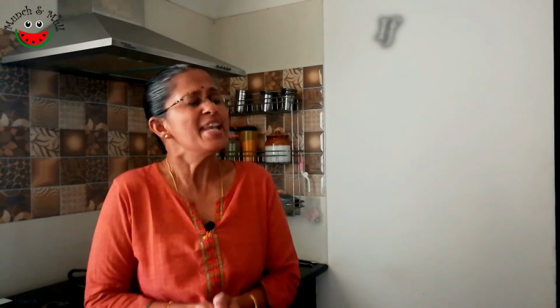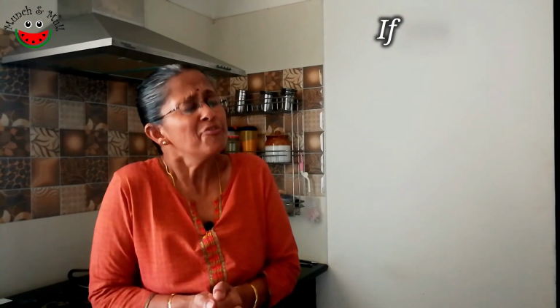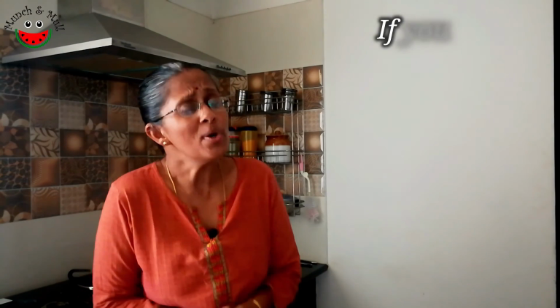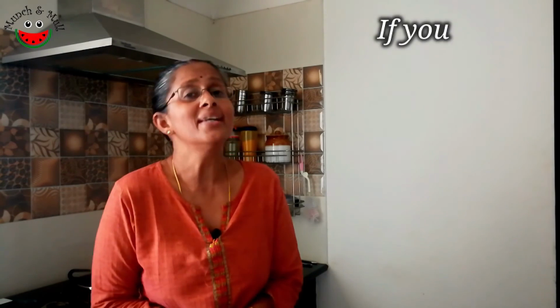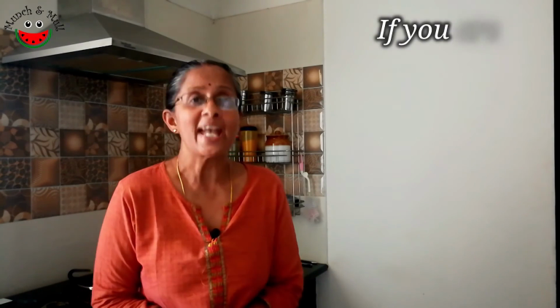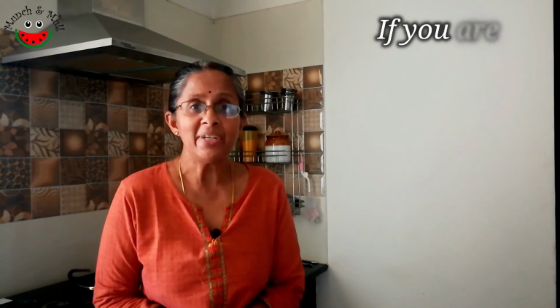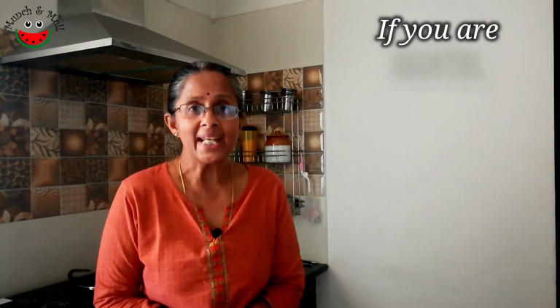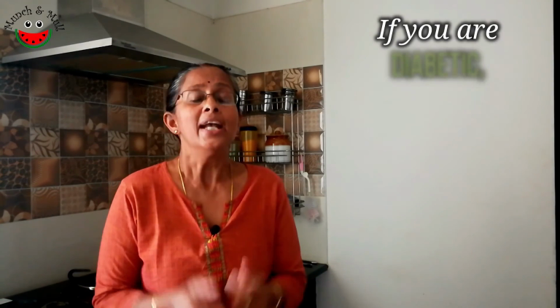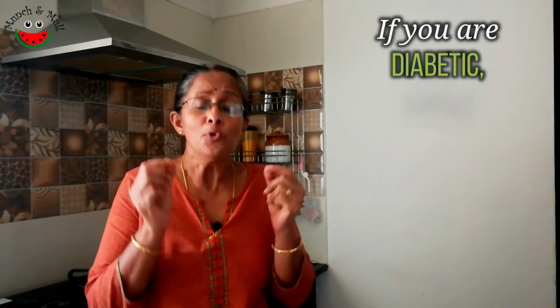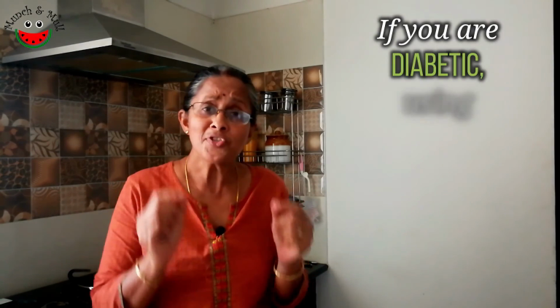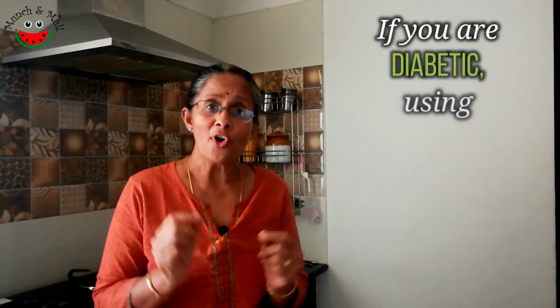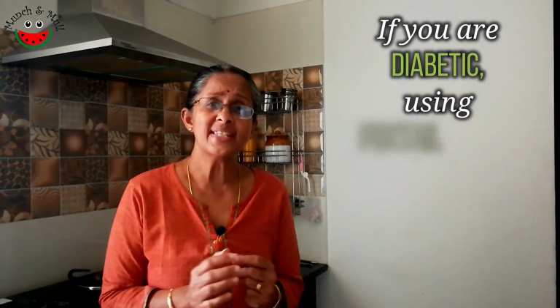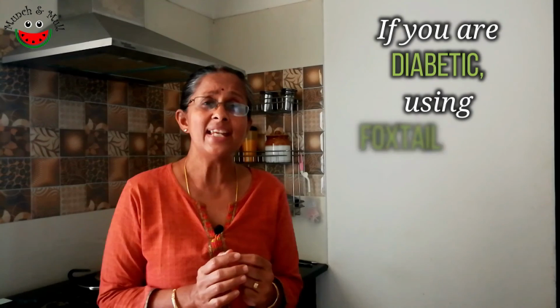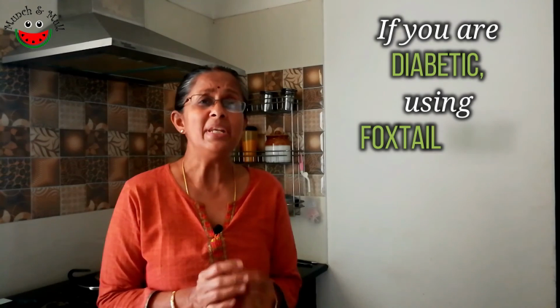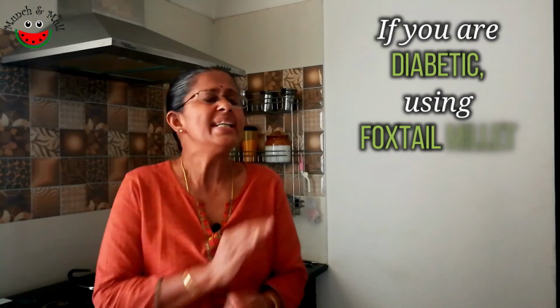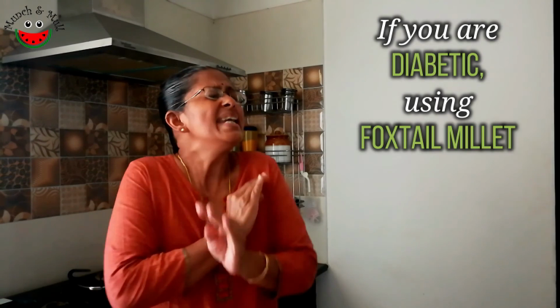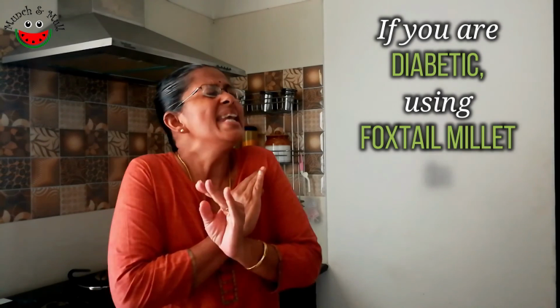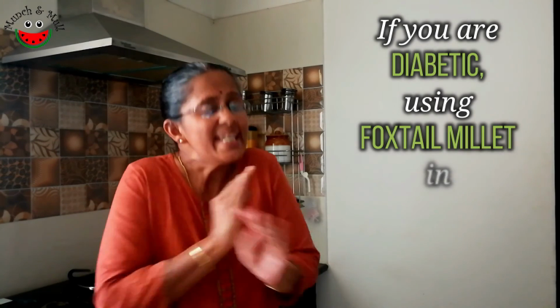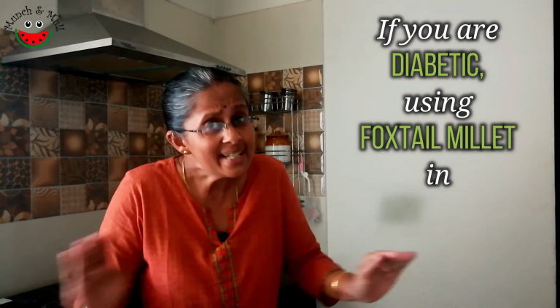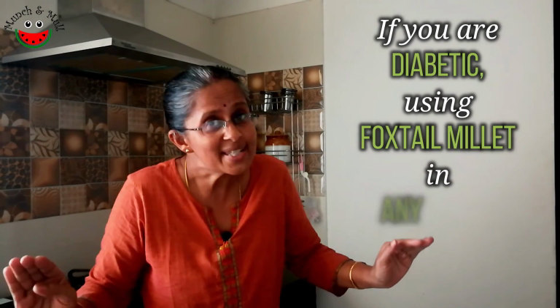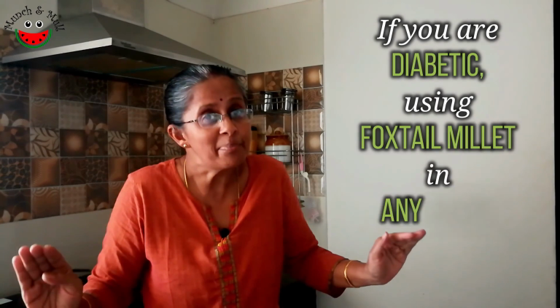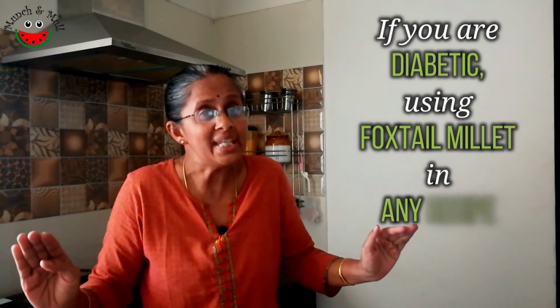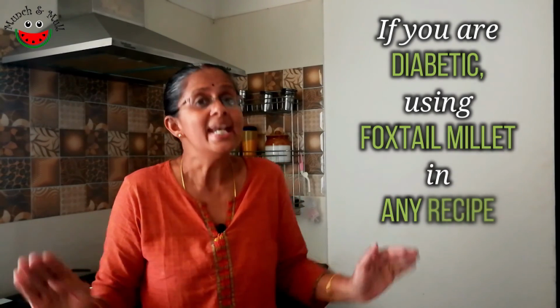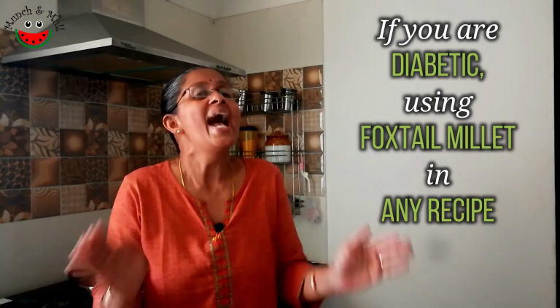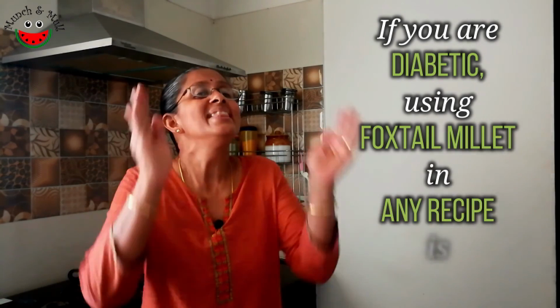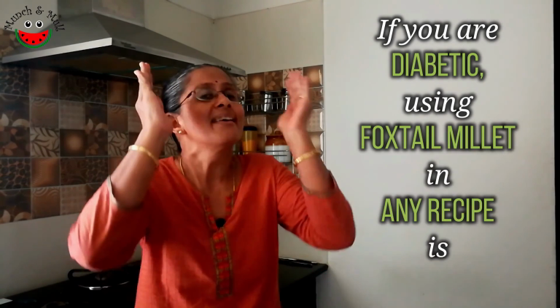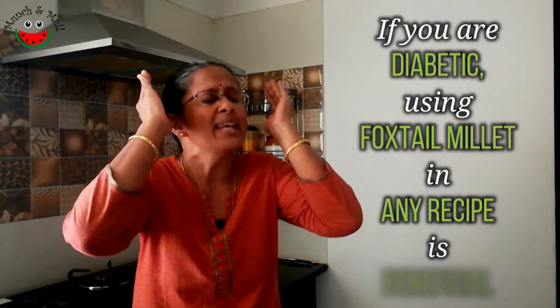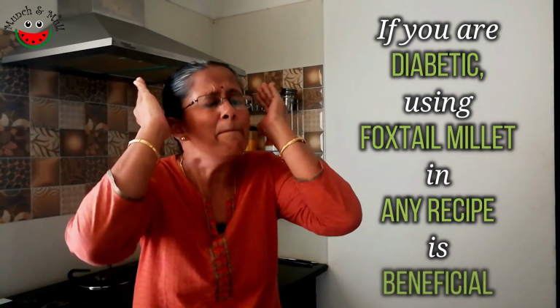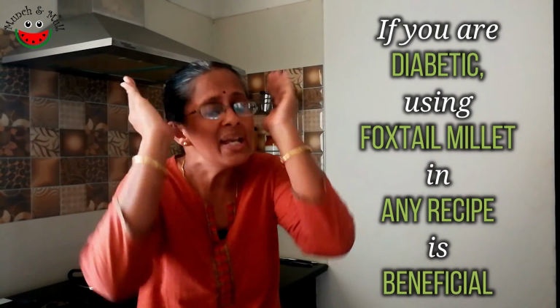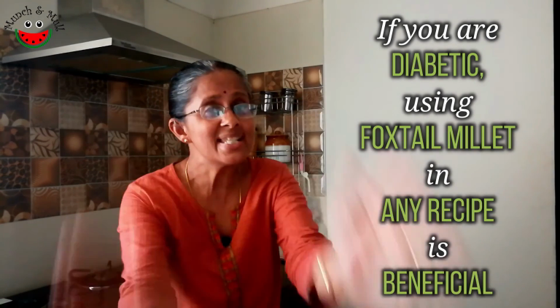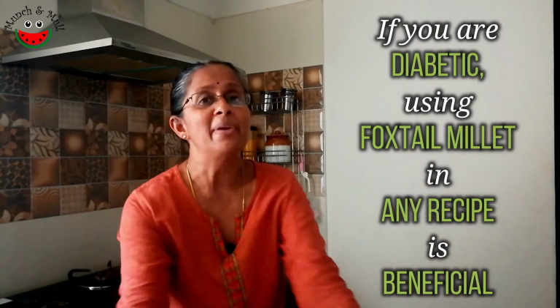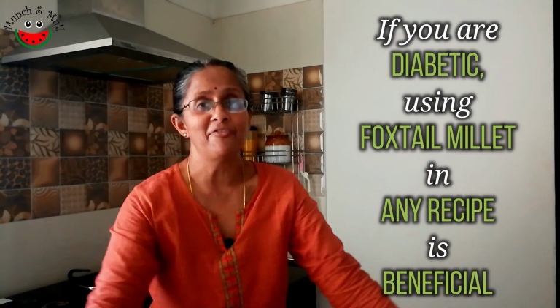The conclusion I make from this is: if you are a diabetic, use foxtail millet in any recipe. There are immense benefits.